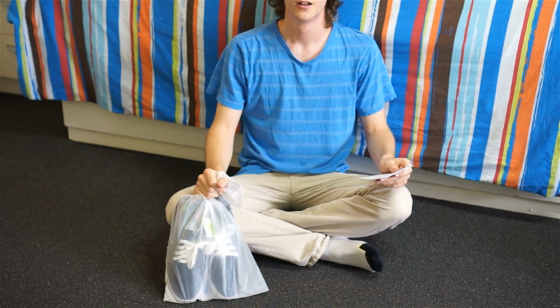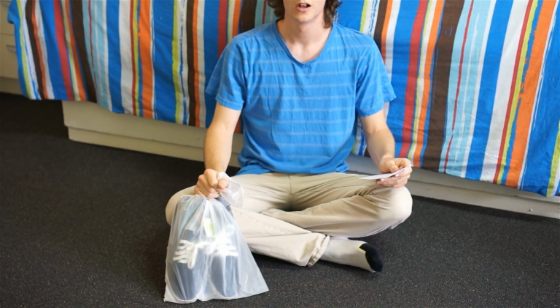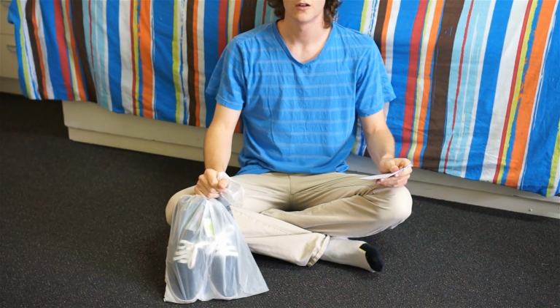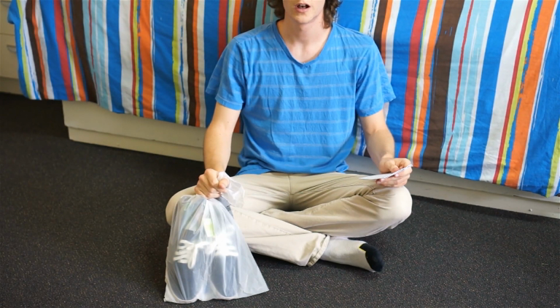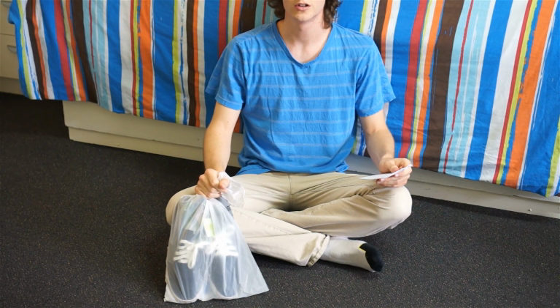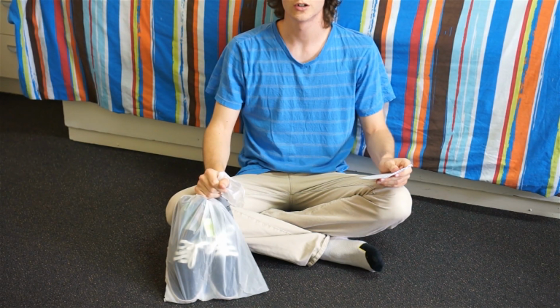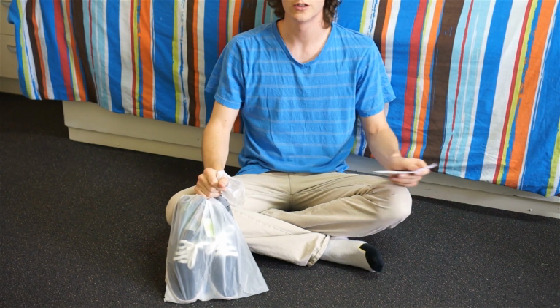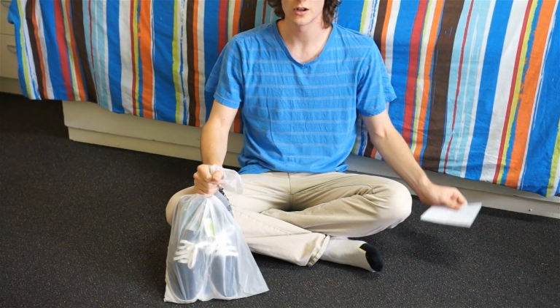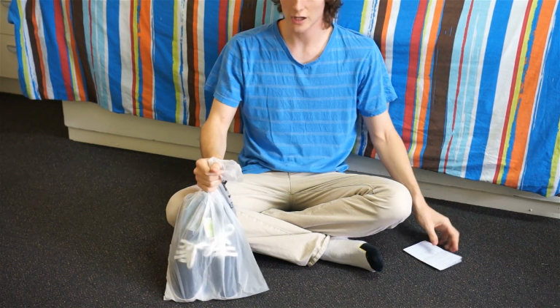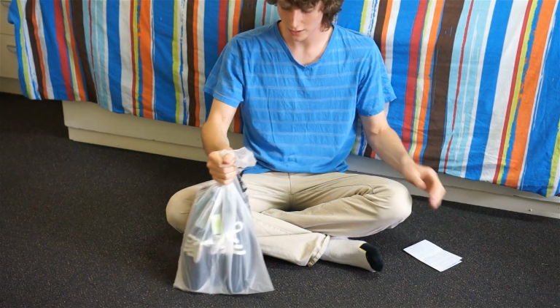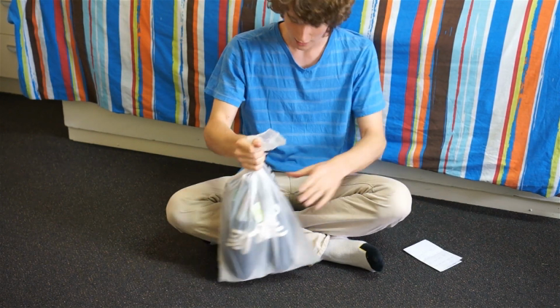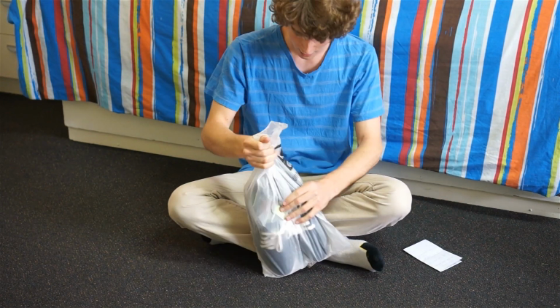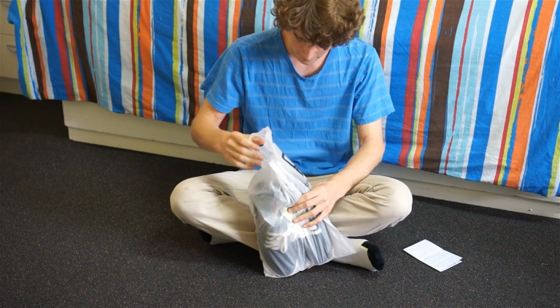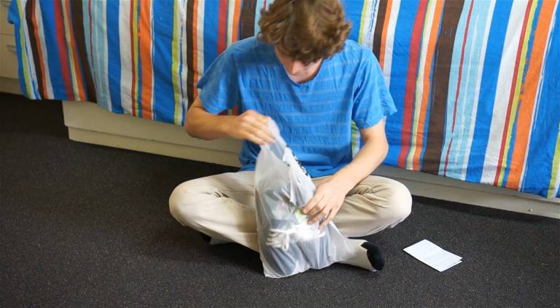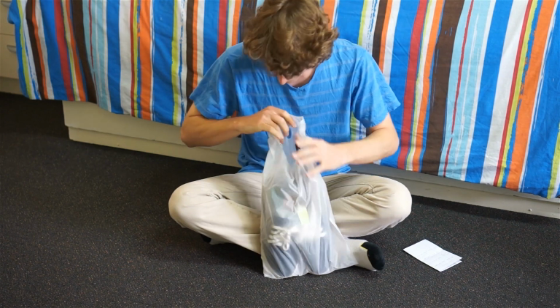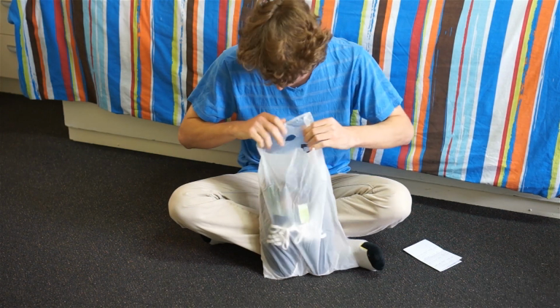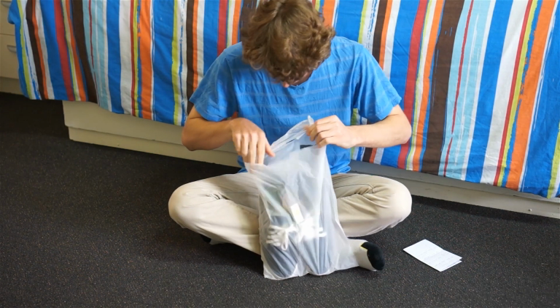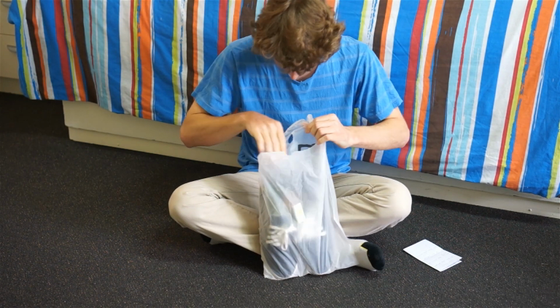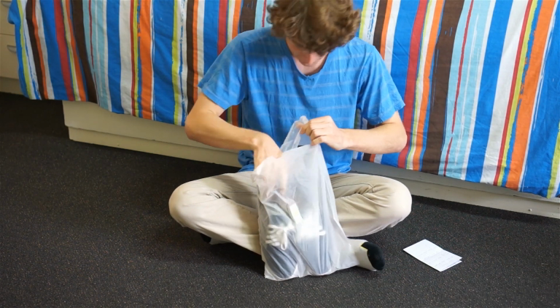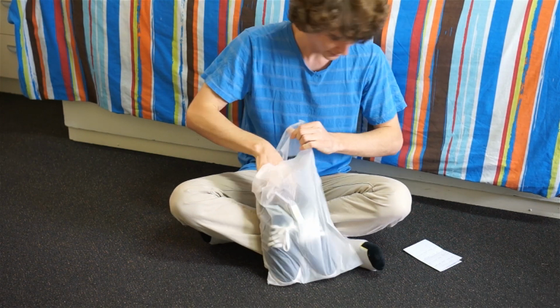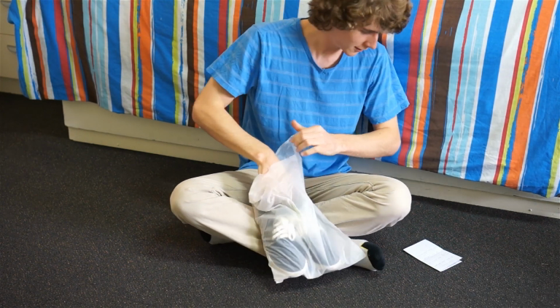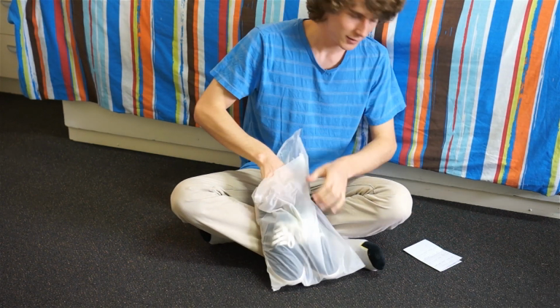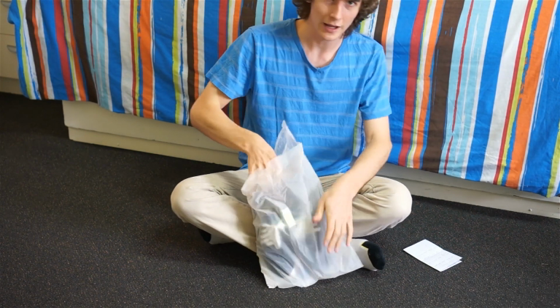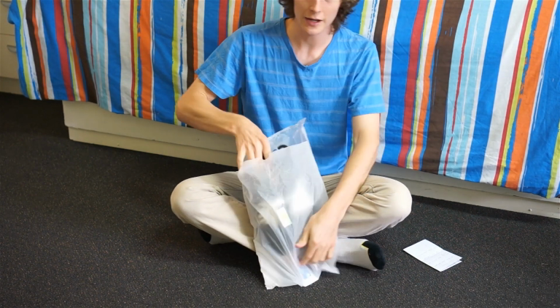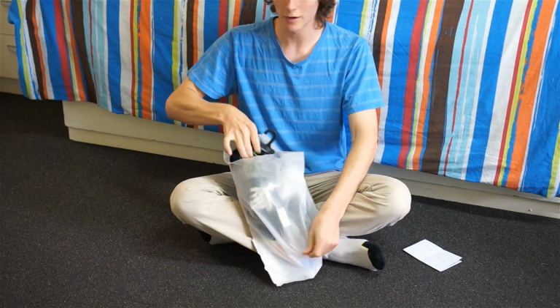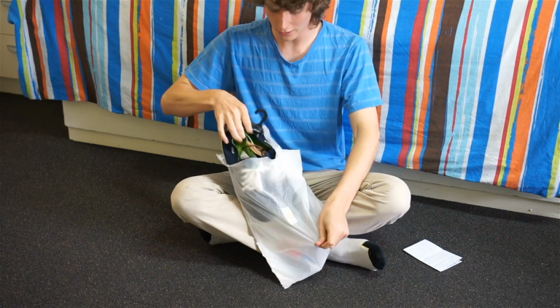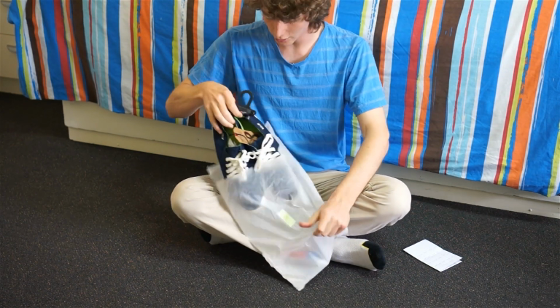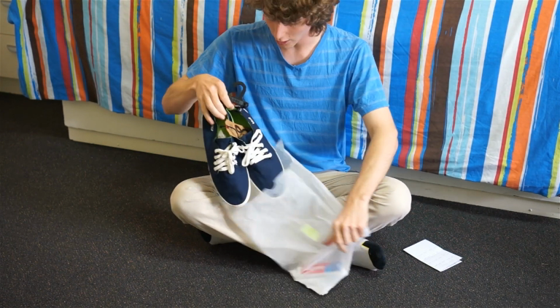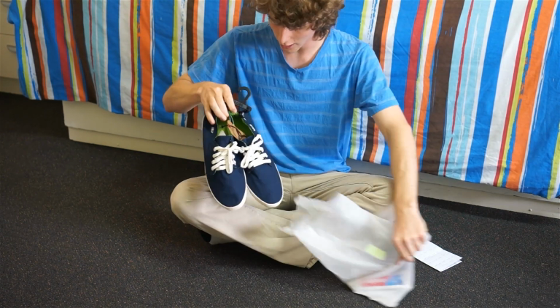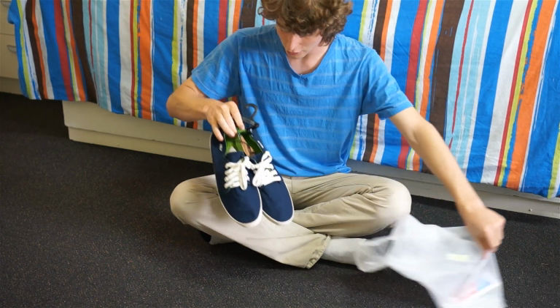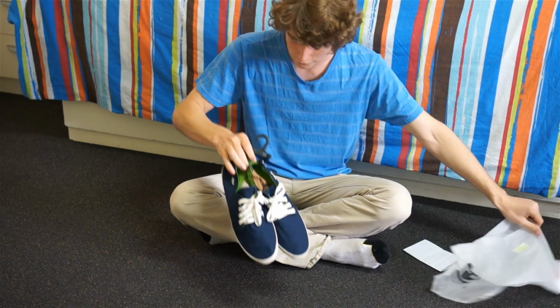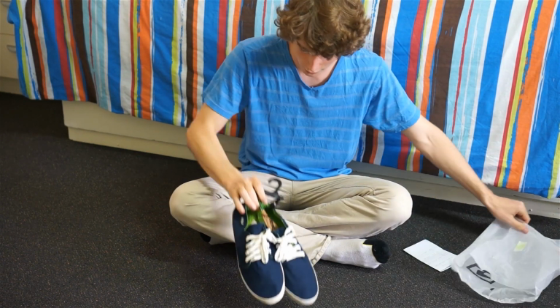Hello fellow shoe enthusiasts. Today I'm going to do an online shoe review.